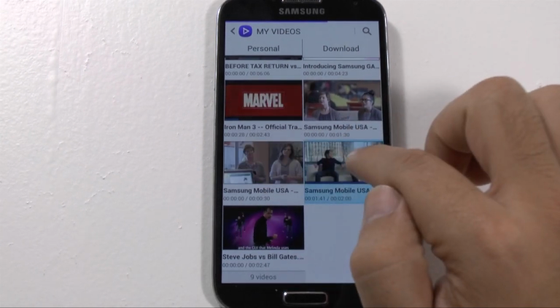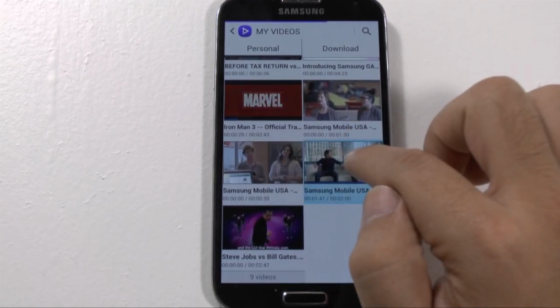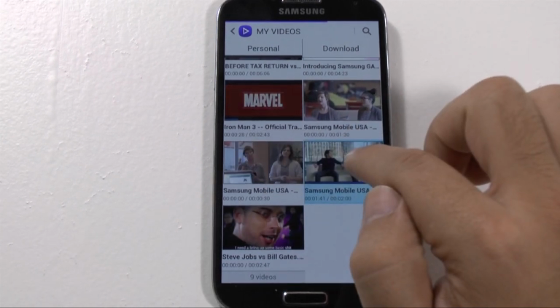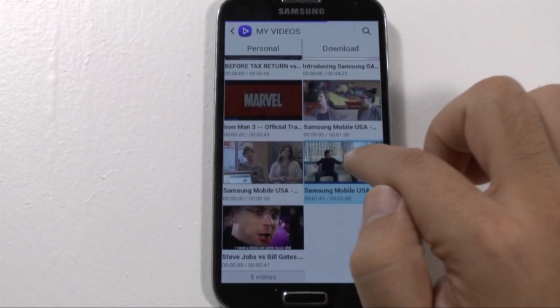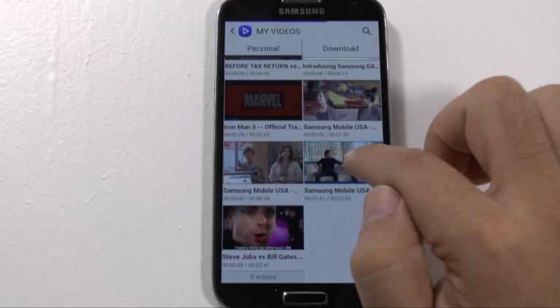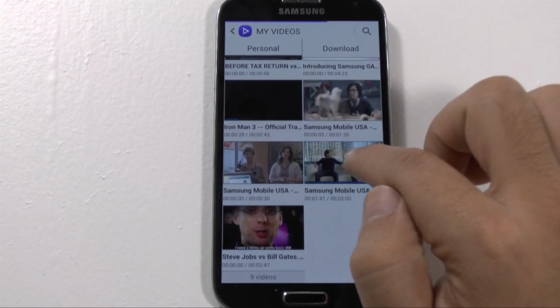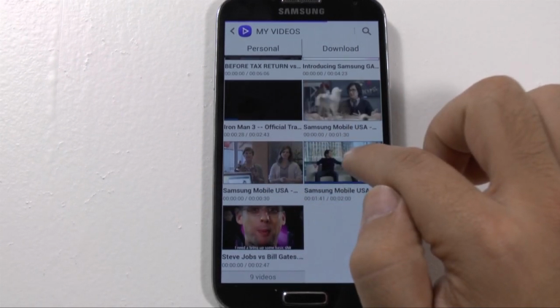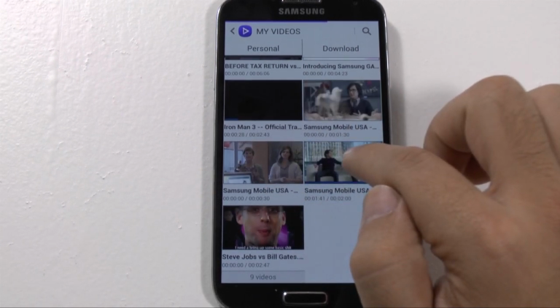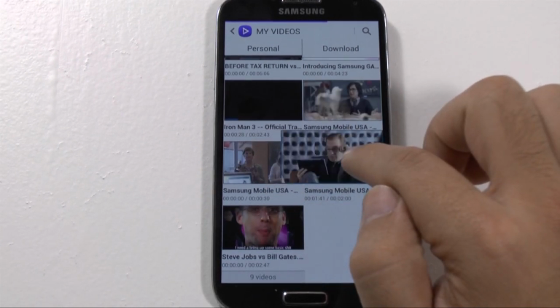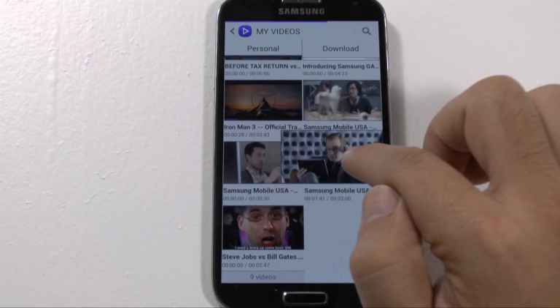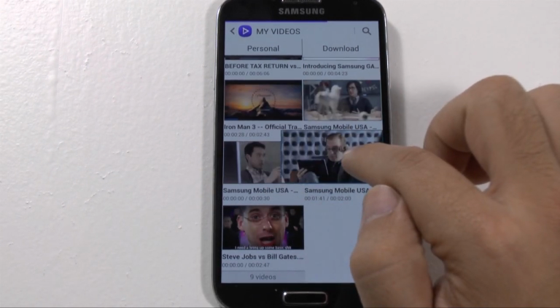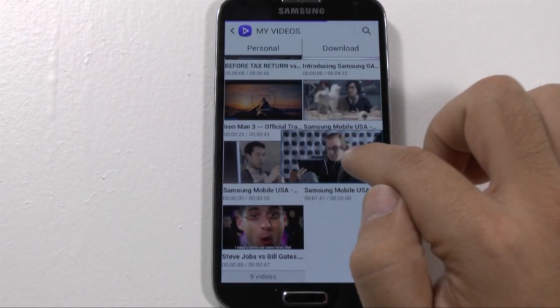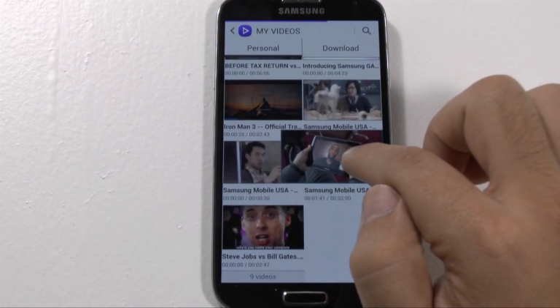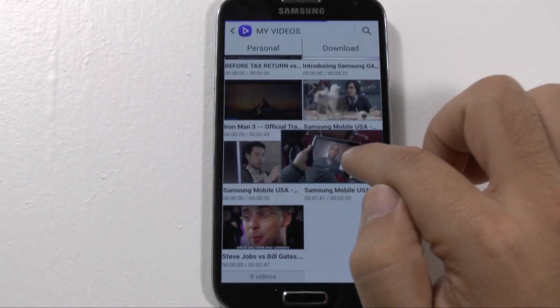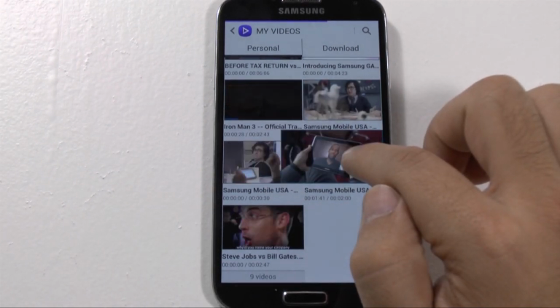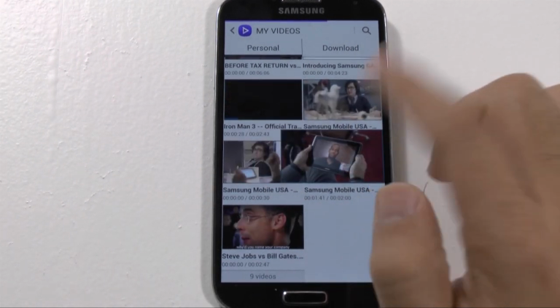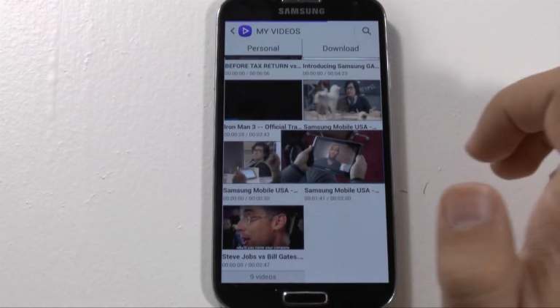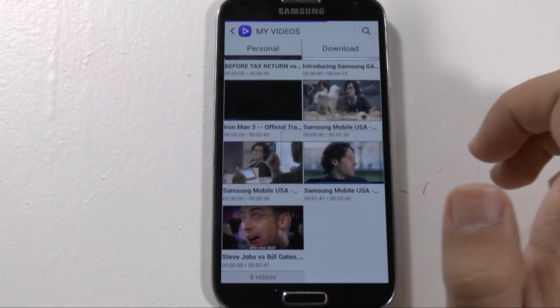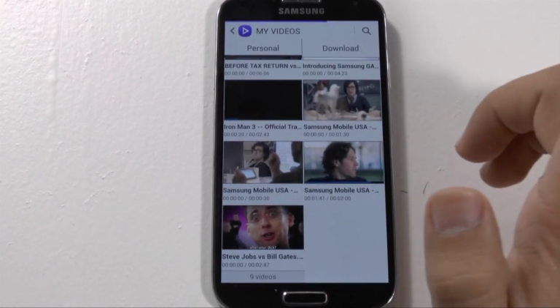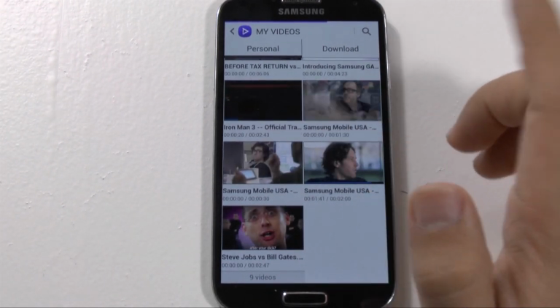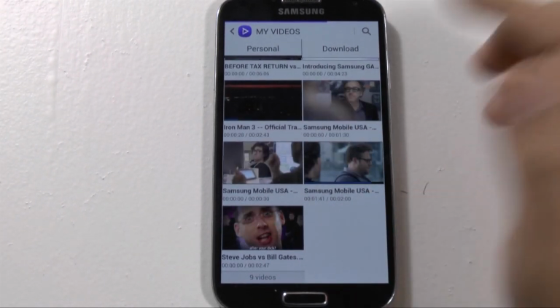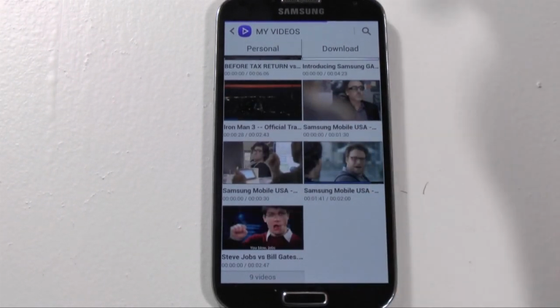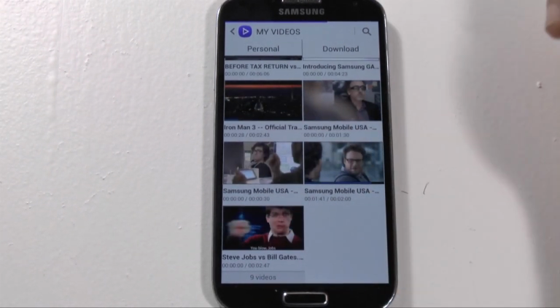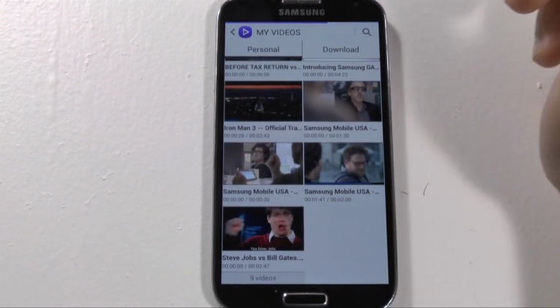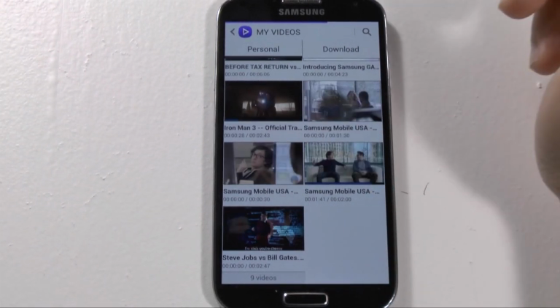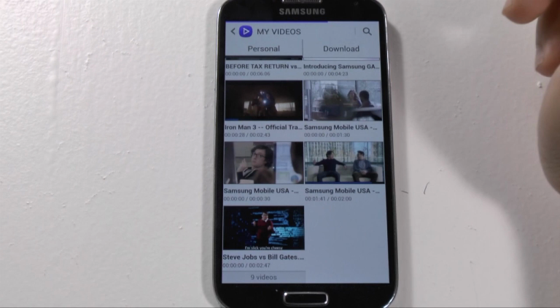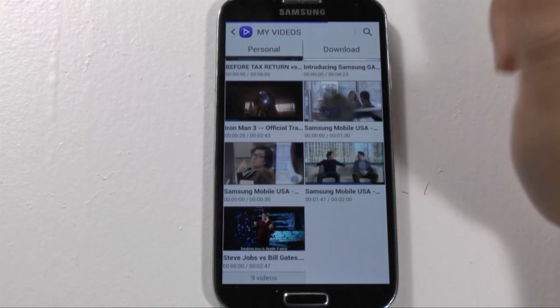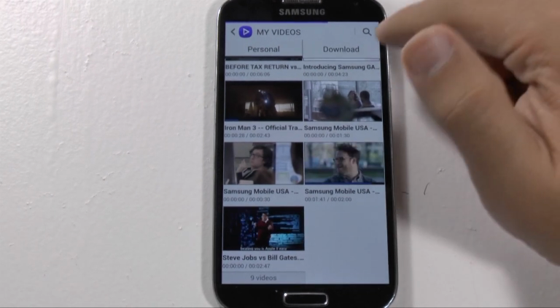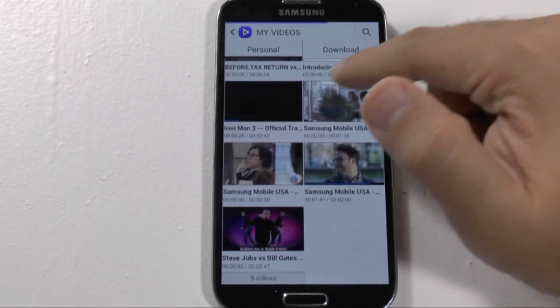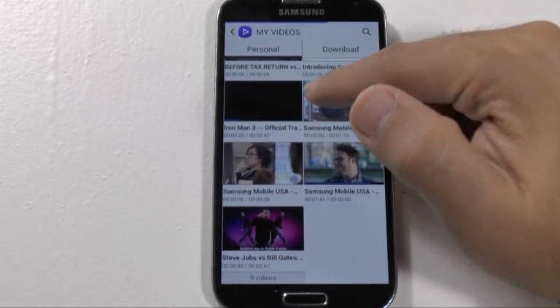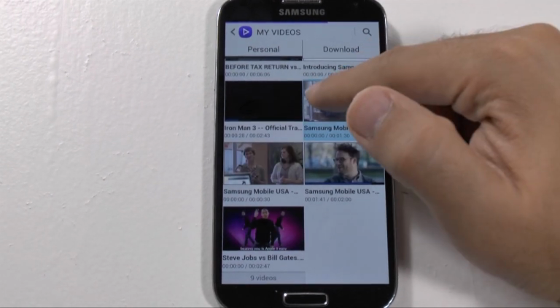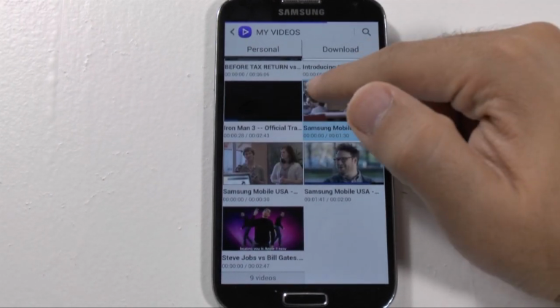So, you can see a full preview. It's really nice for this purpose.